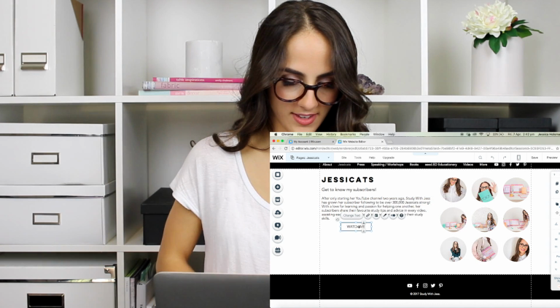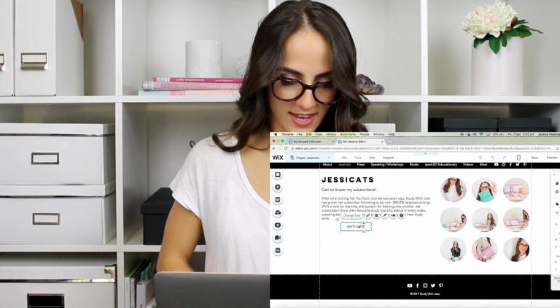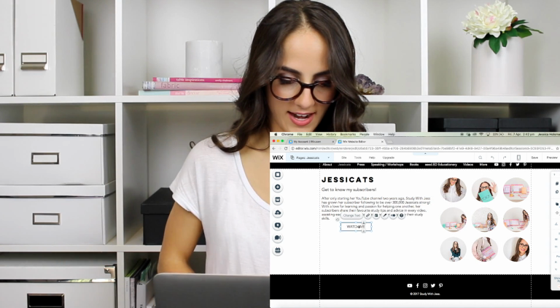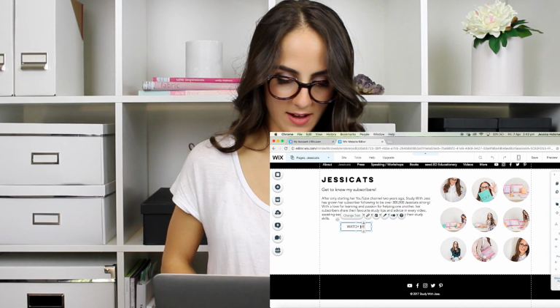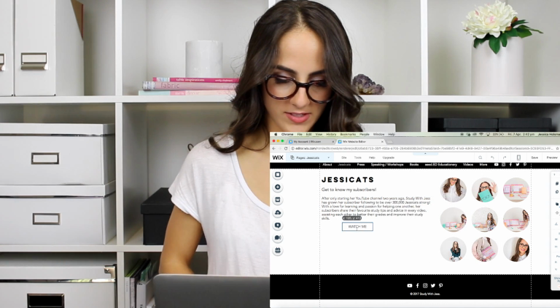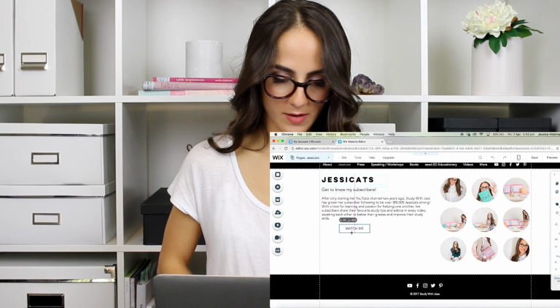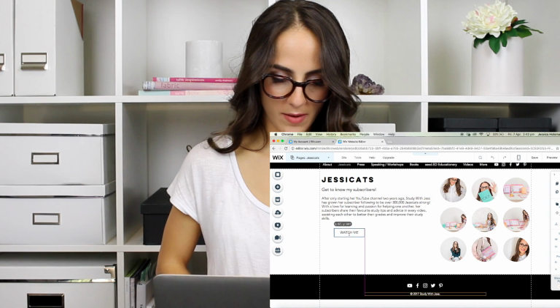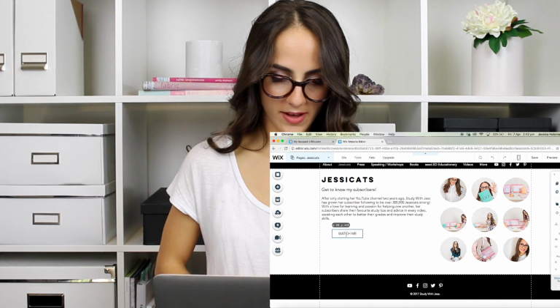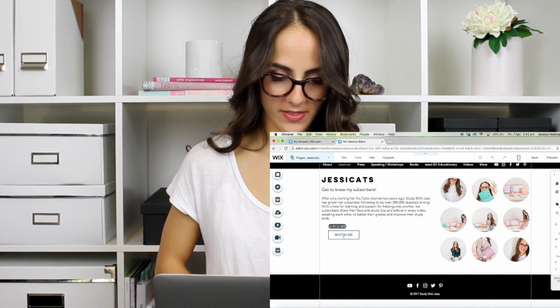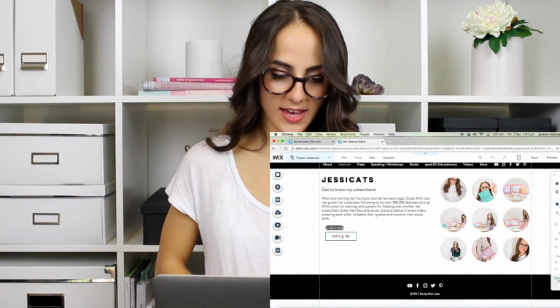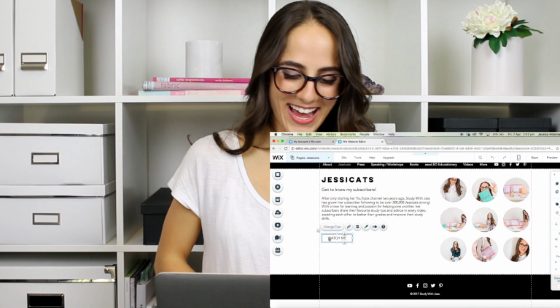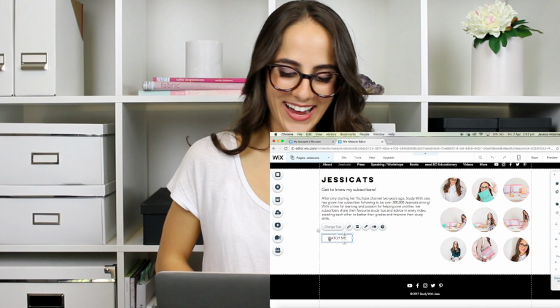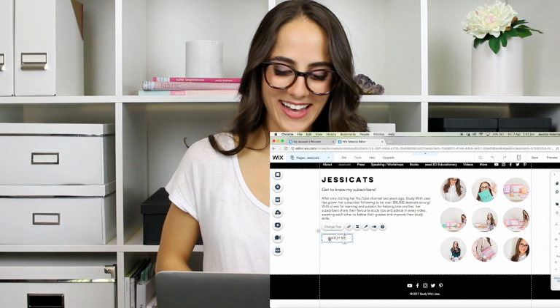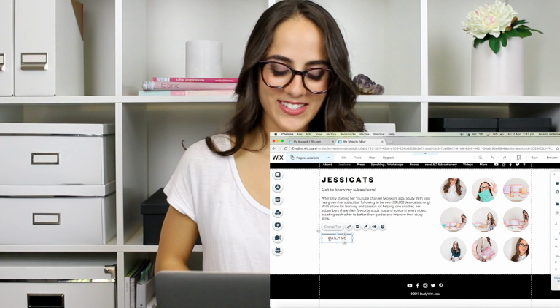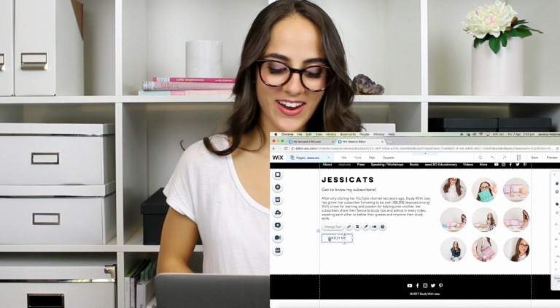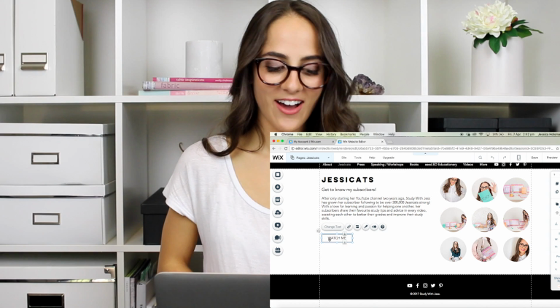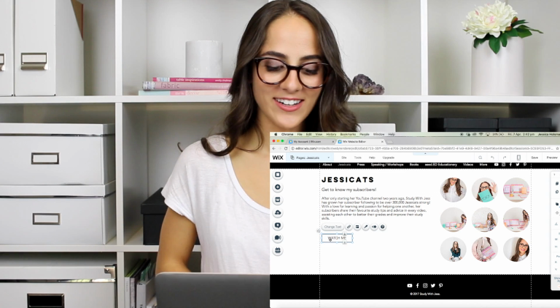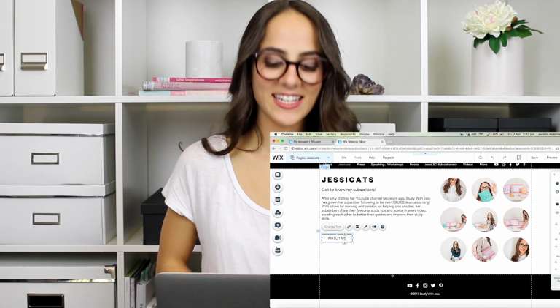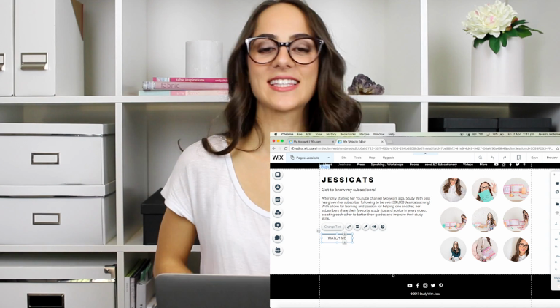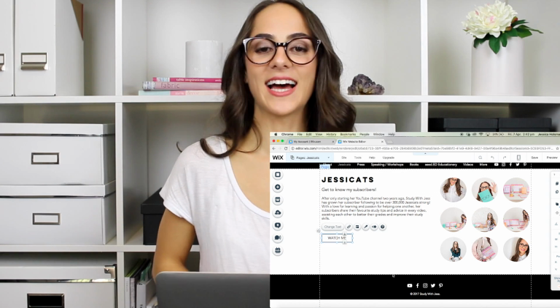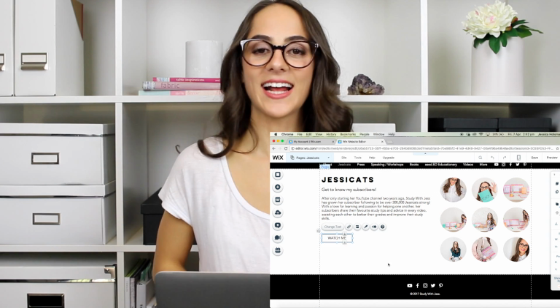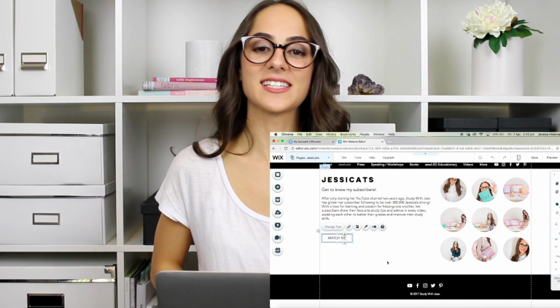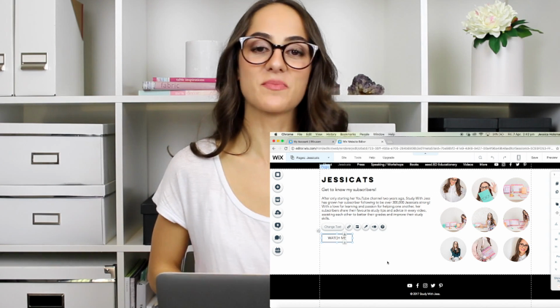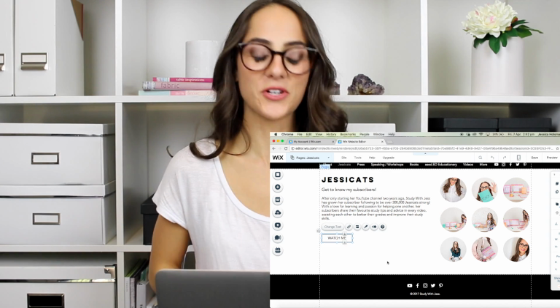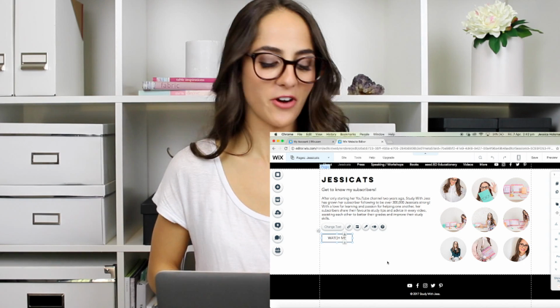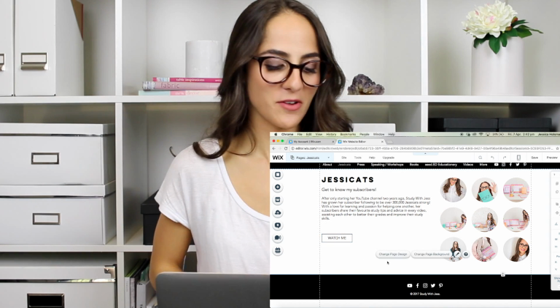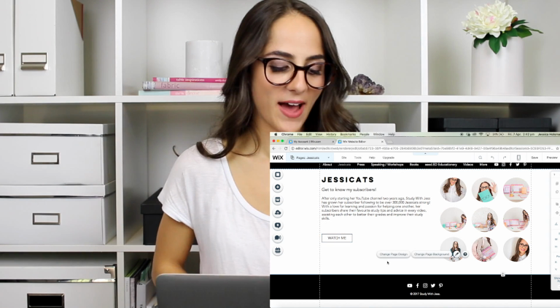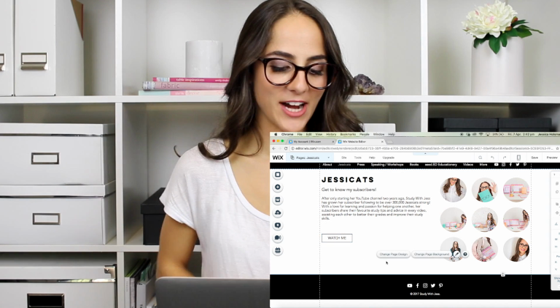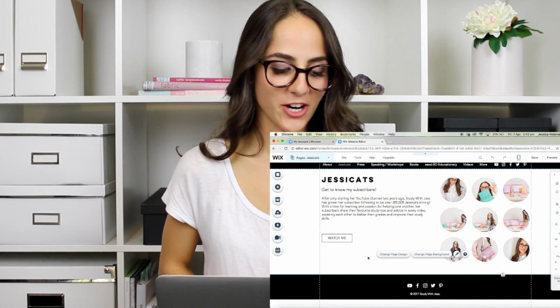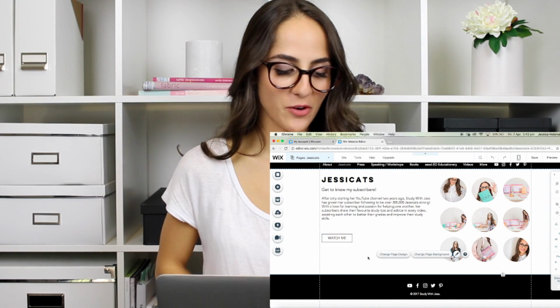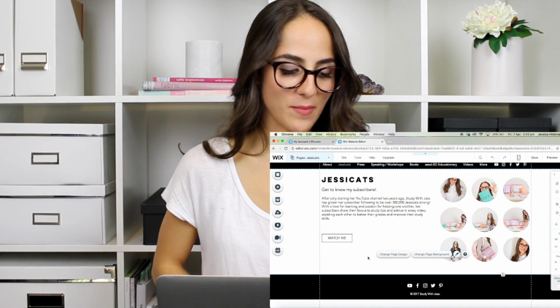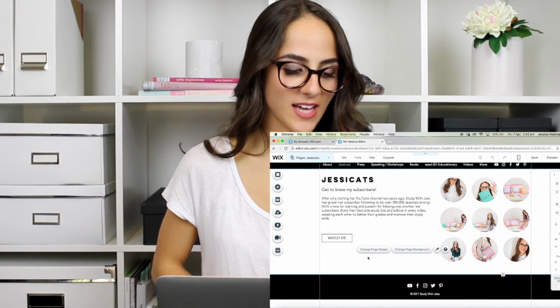Now it's time to change those photos, so I'm going to add my own. And then because that page is about all of you guys on YouTube, I'm going to add a little button that says 'watch me' and link it to my YouTube channel. So honestly it's that easy to build your own page on your website.